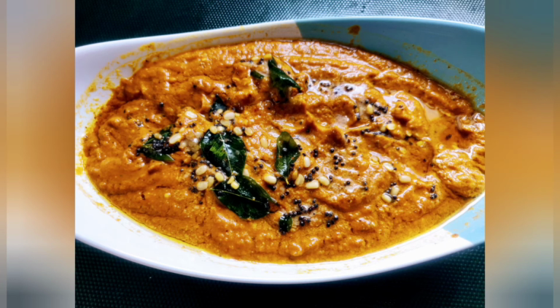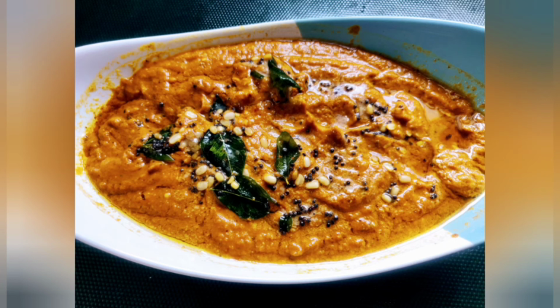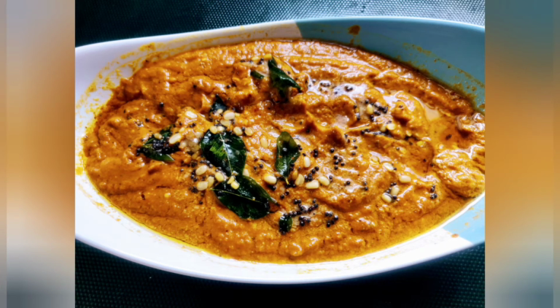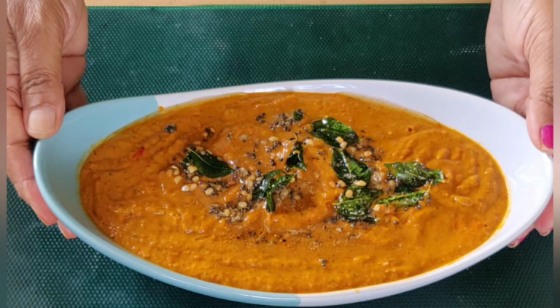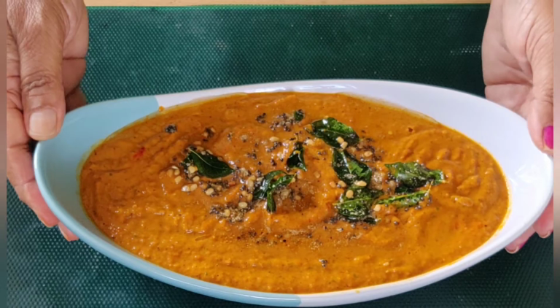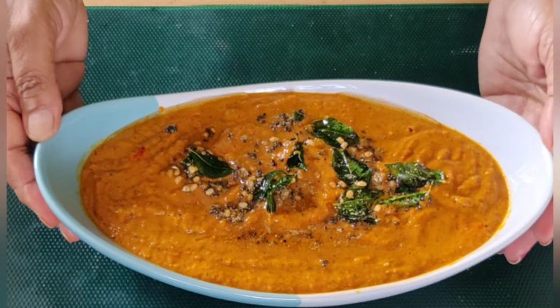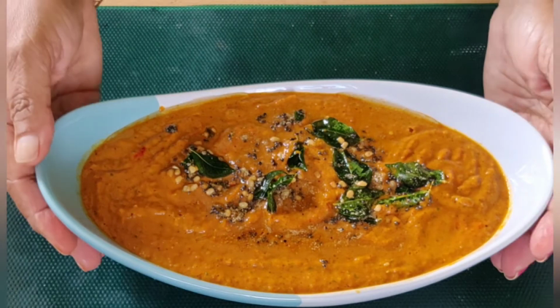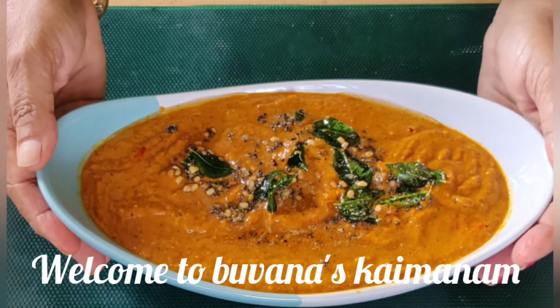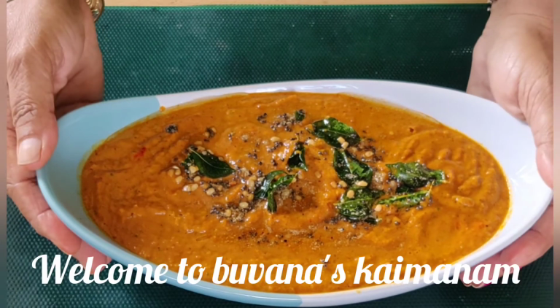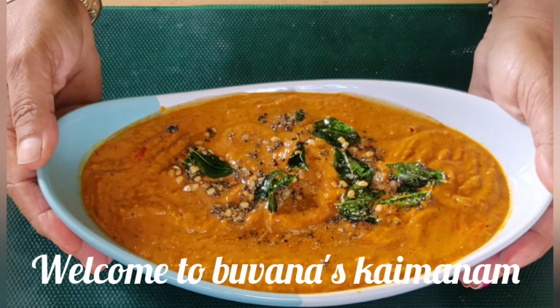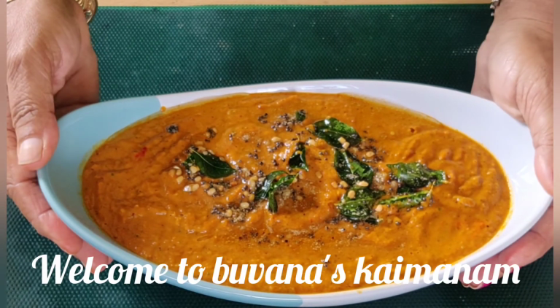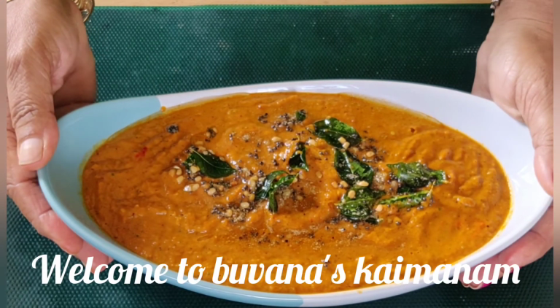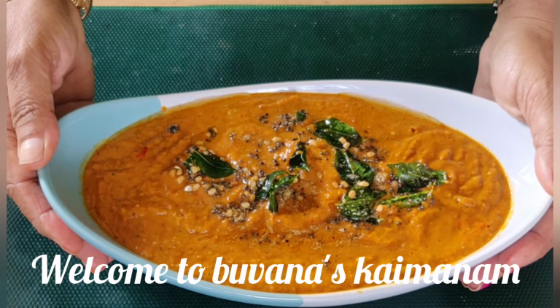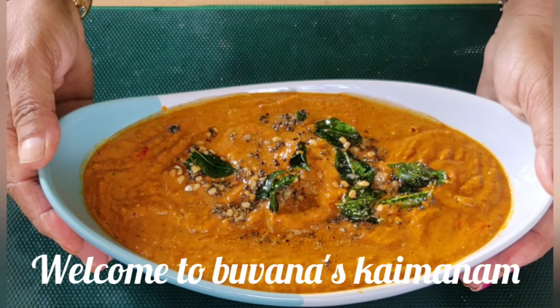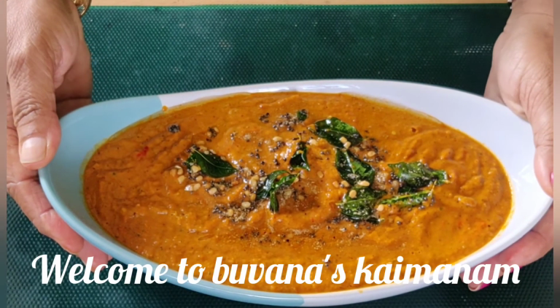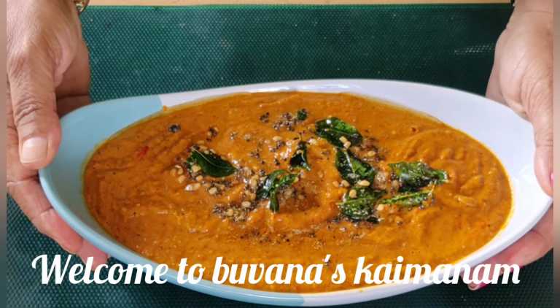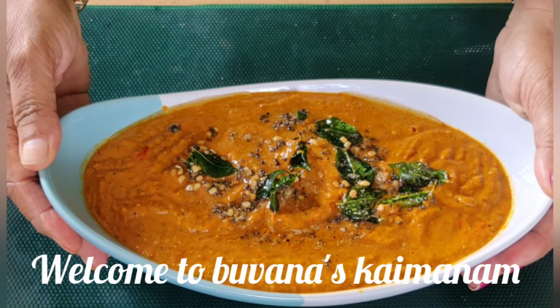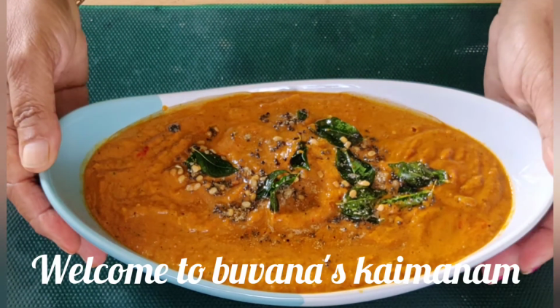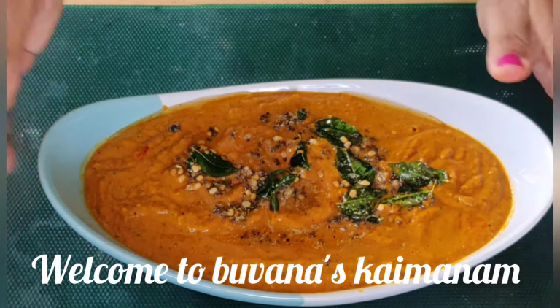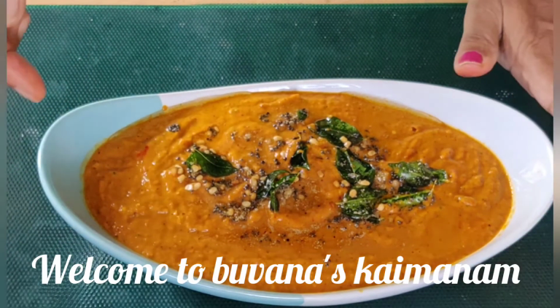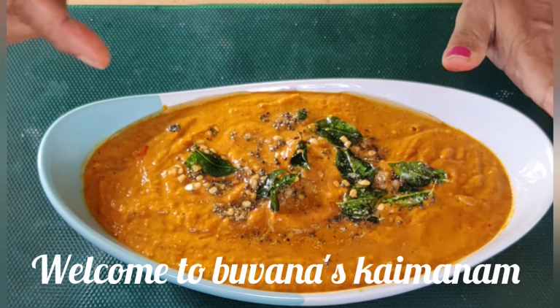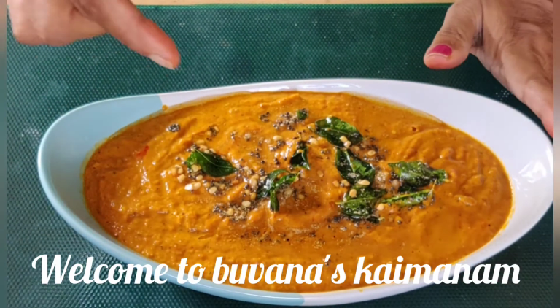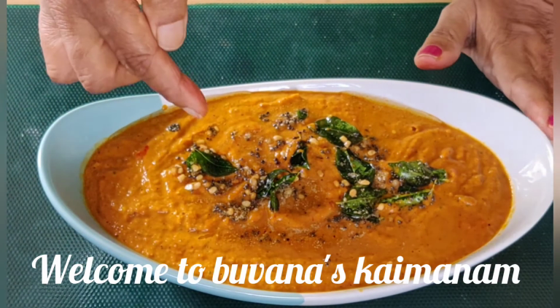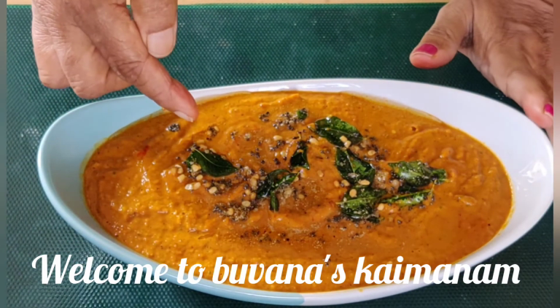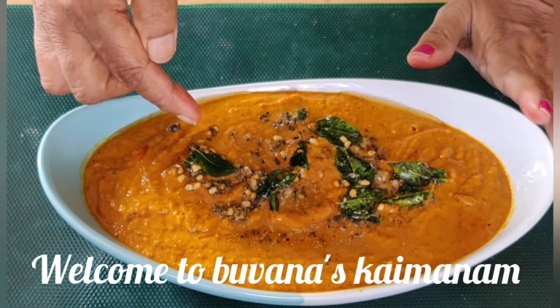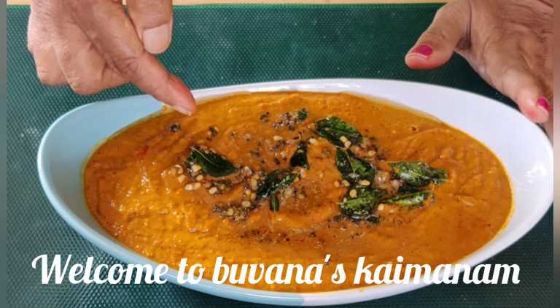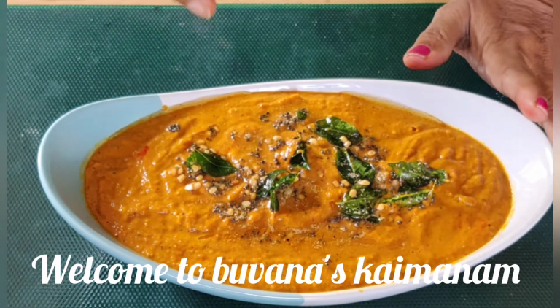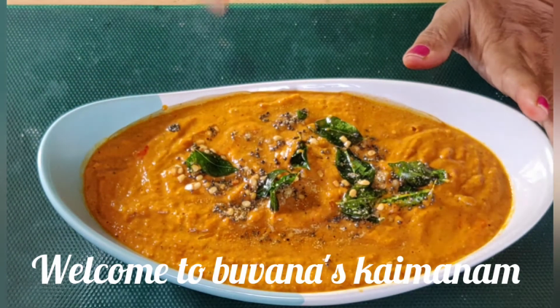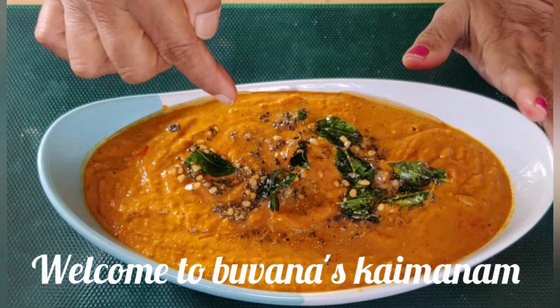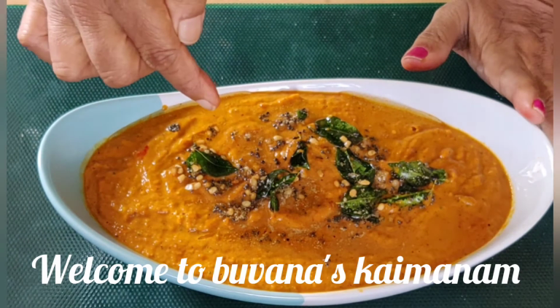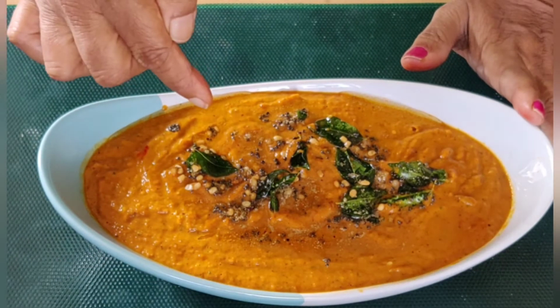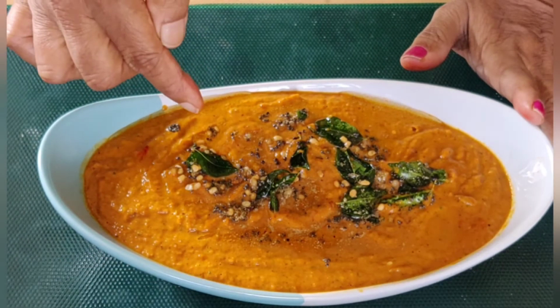Hello, welcome to Bonas Kaiwanam. Today we are doing a Thakali Chutney.